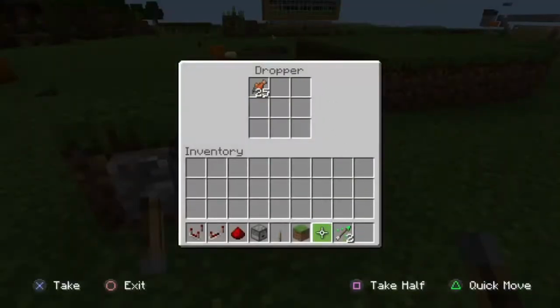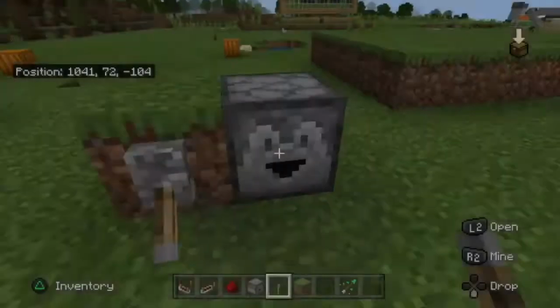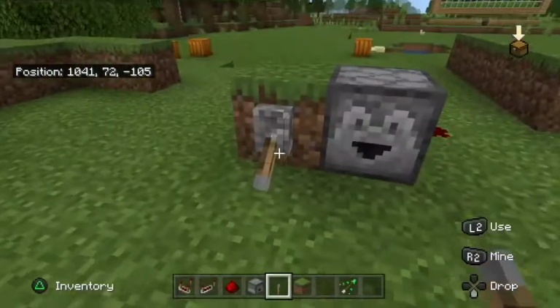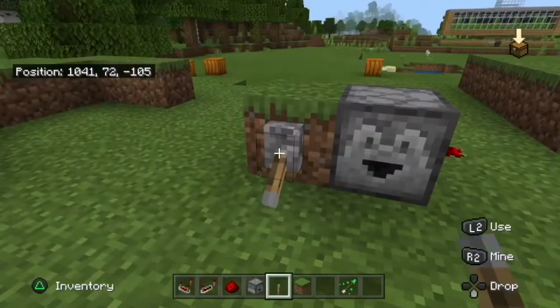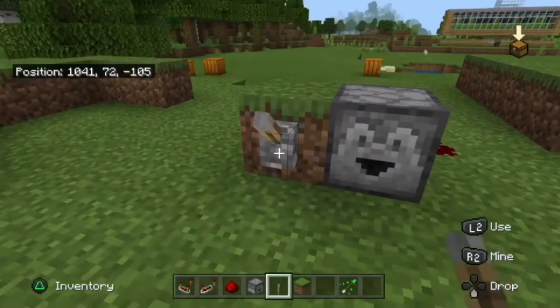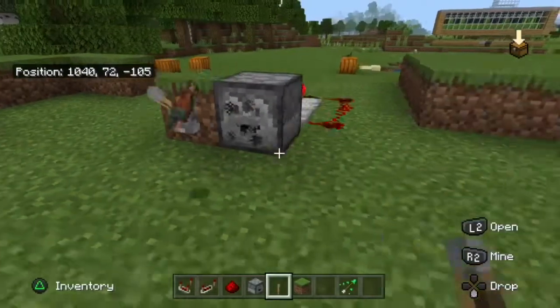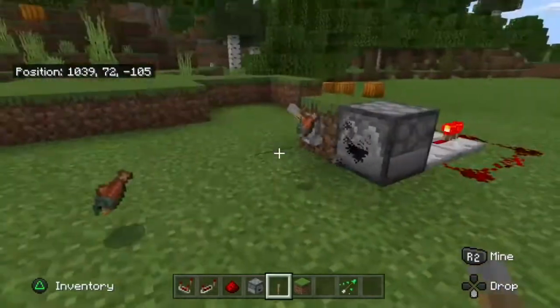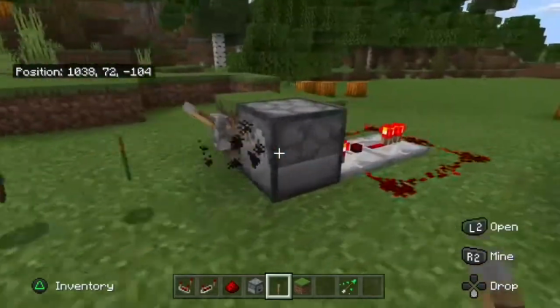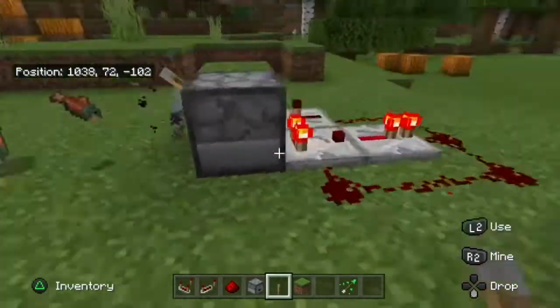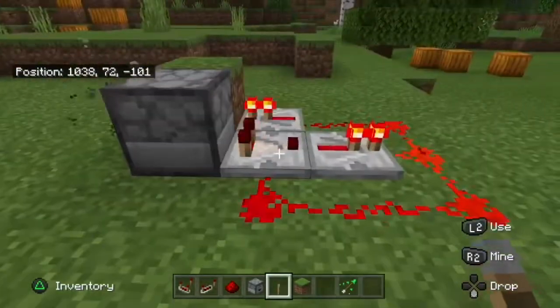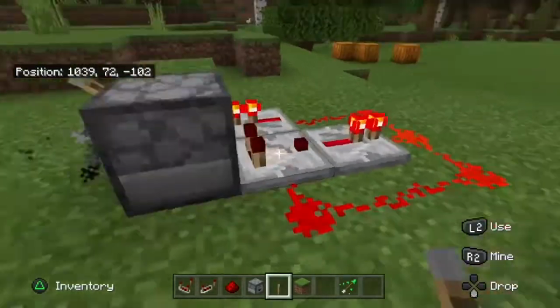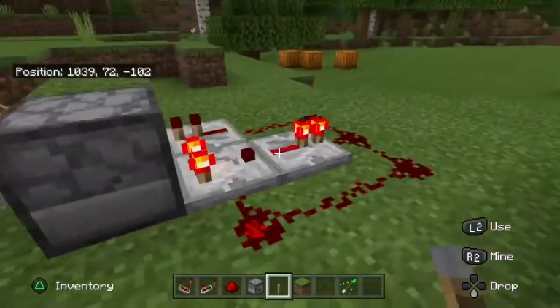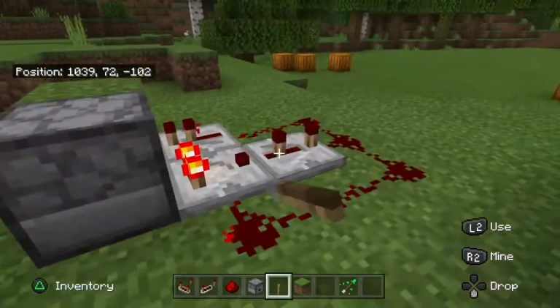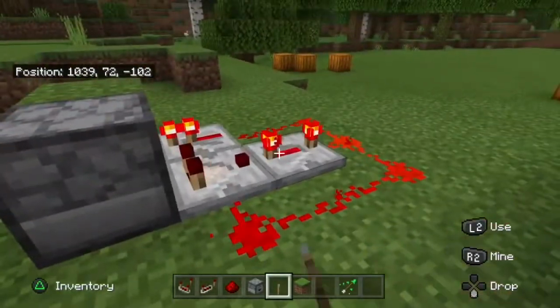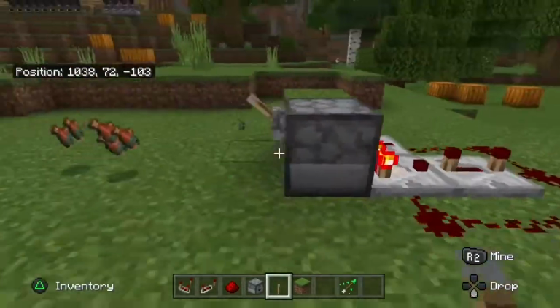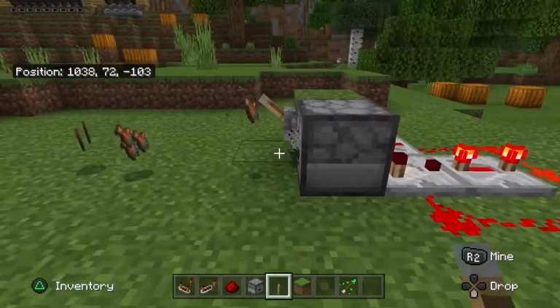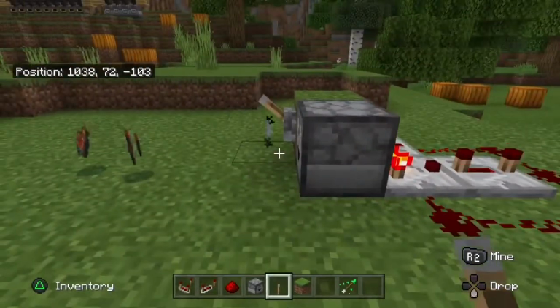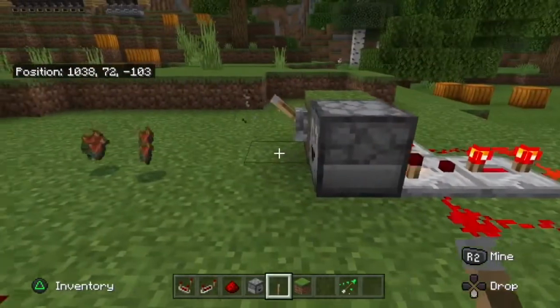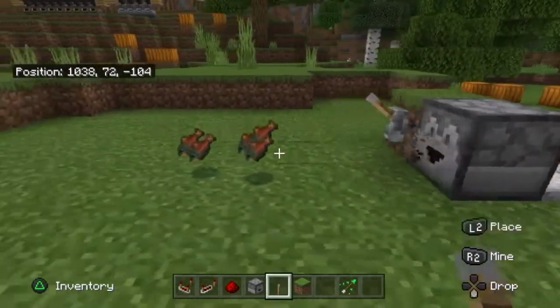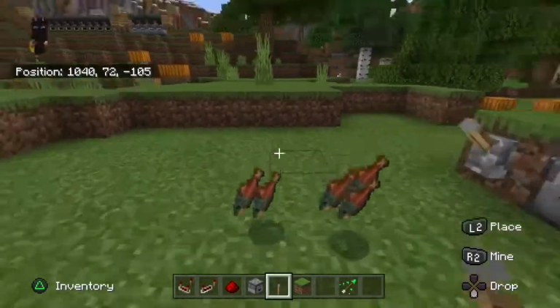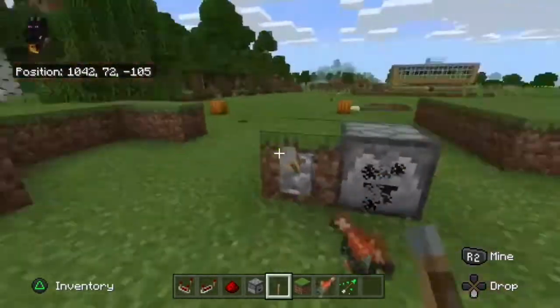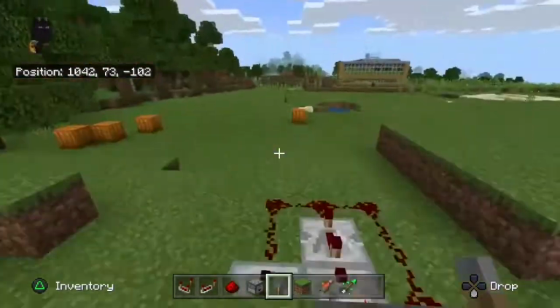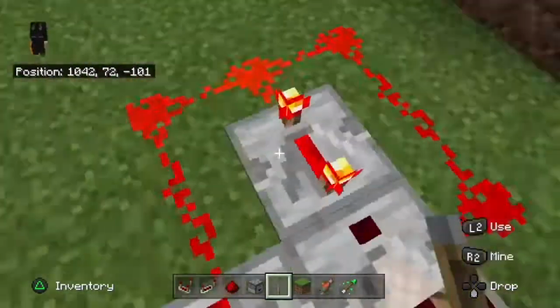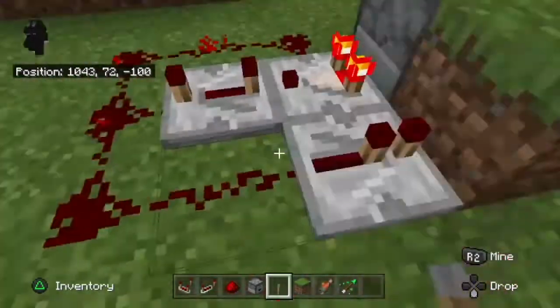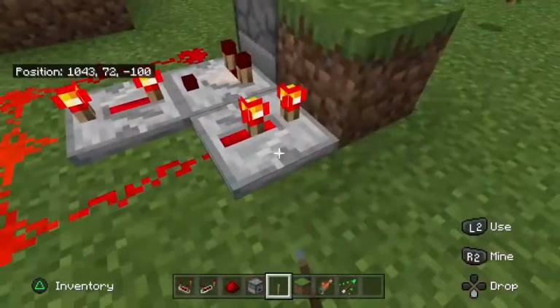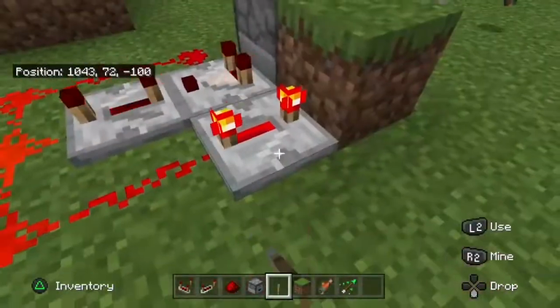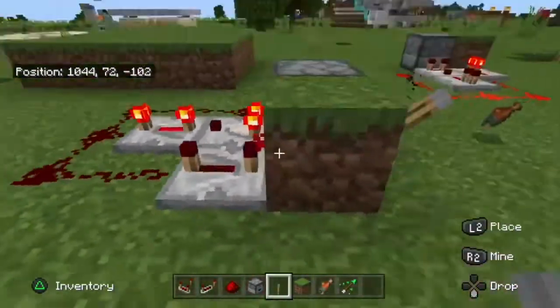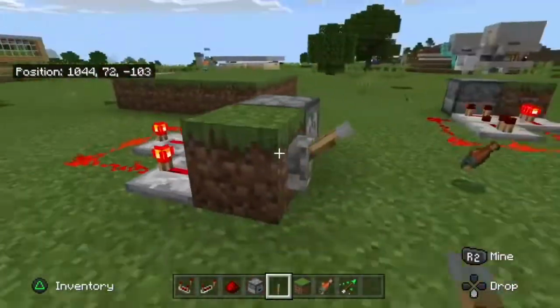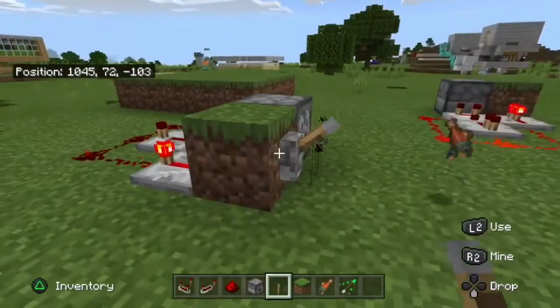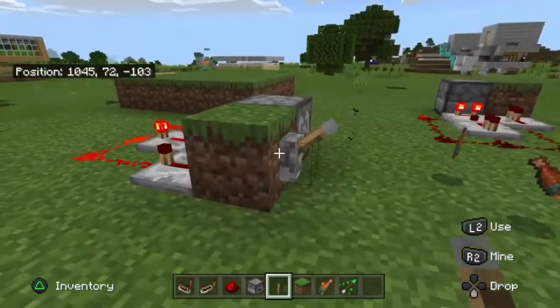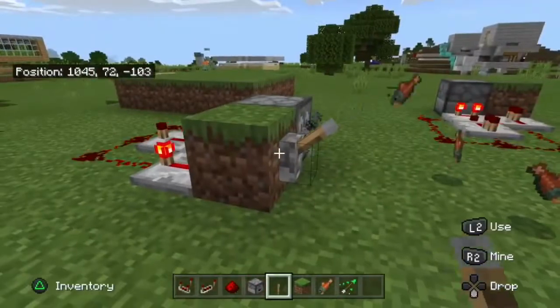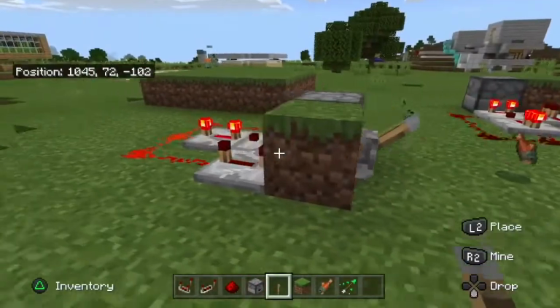You can also slow down the speed that everything gets dispensed just by going on the side and changing the tick on the redstone repeaters.